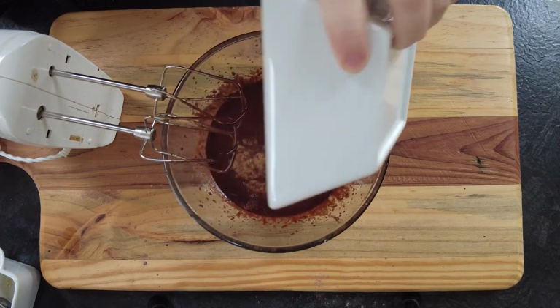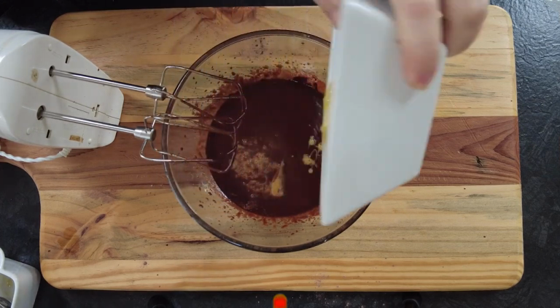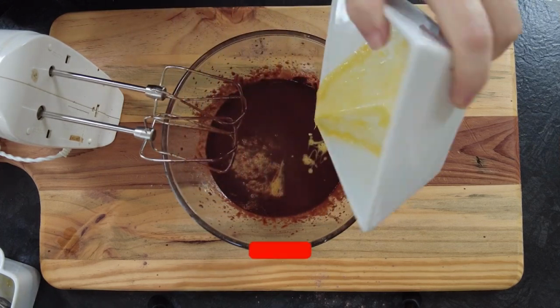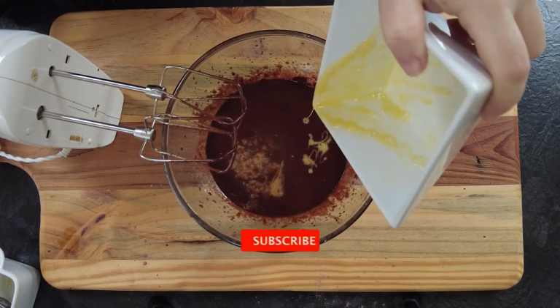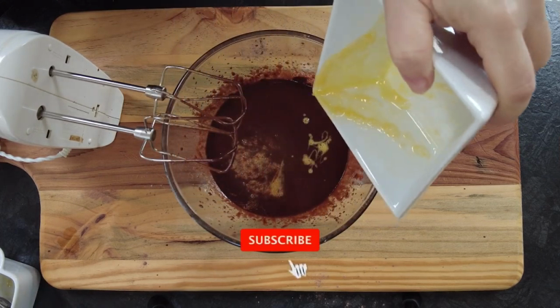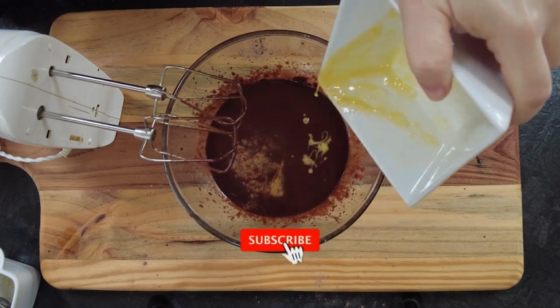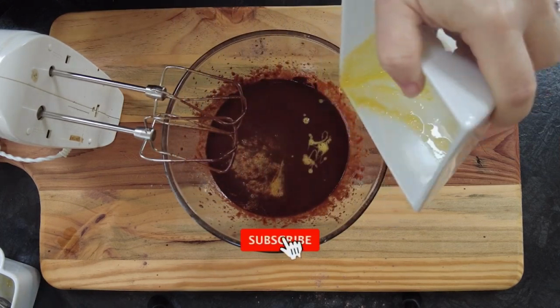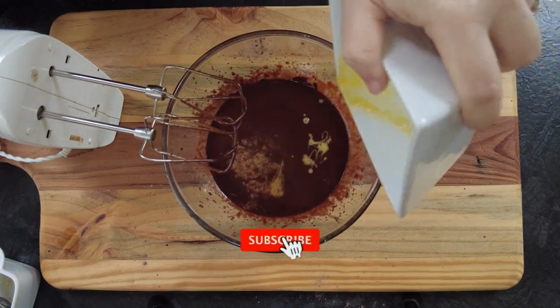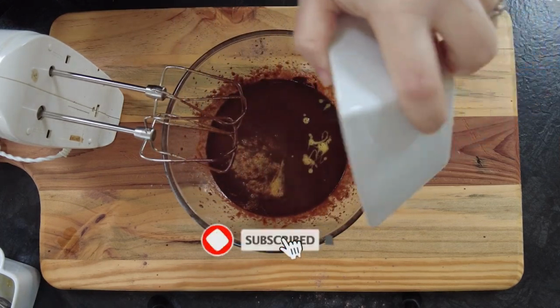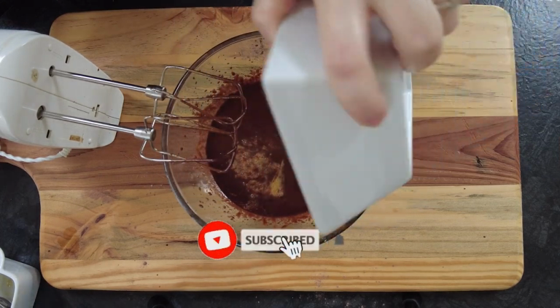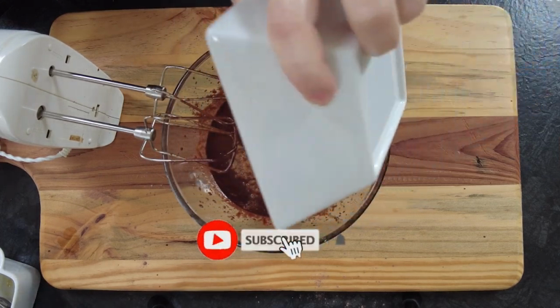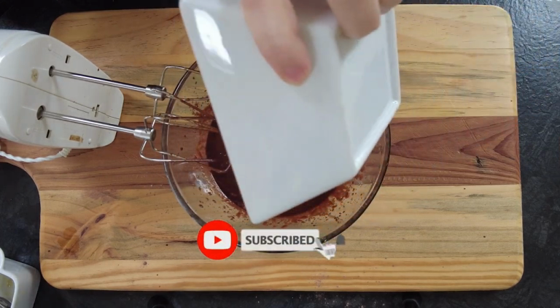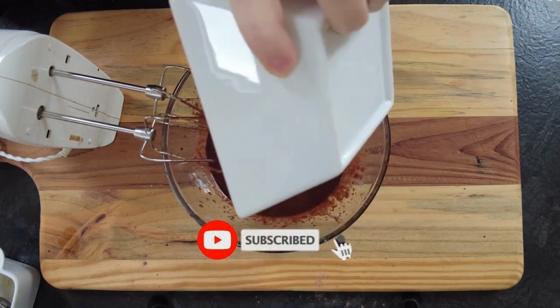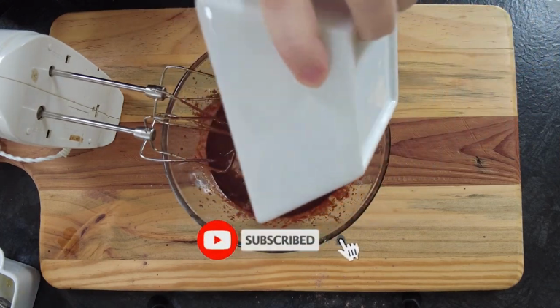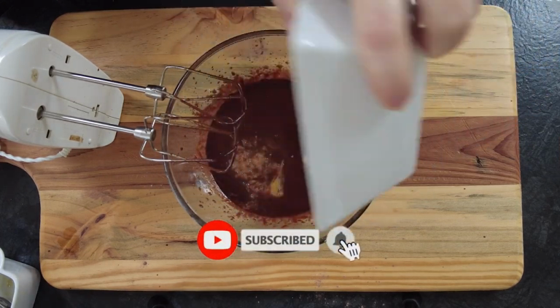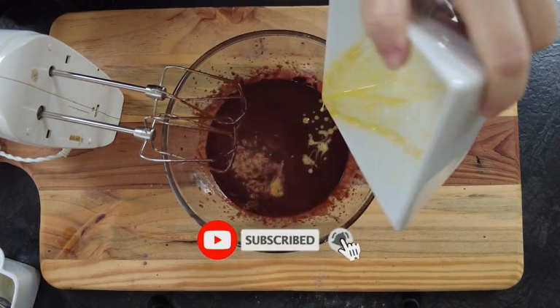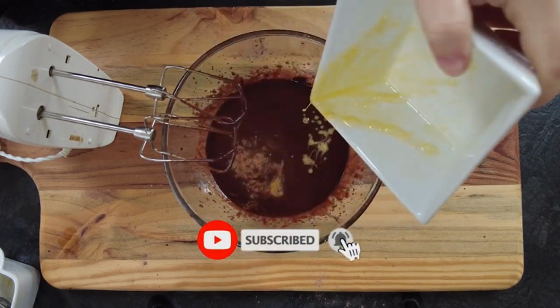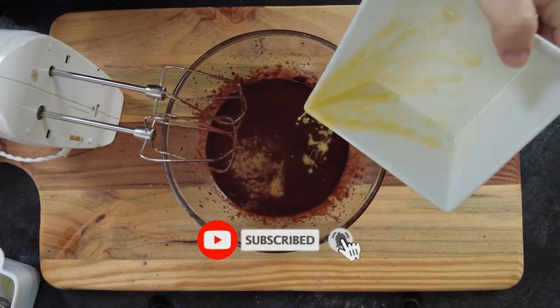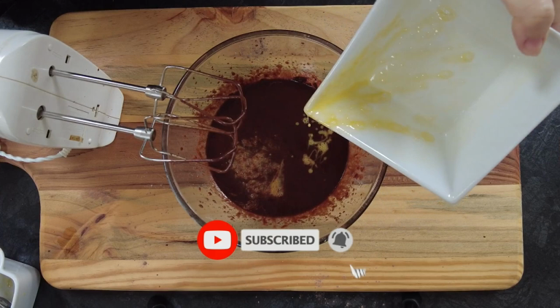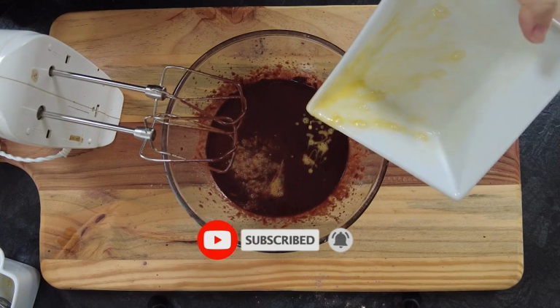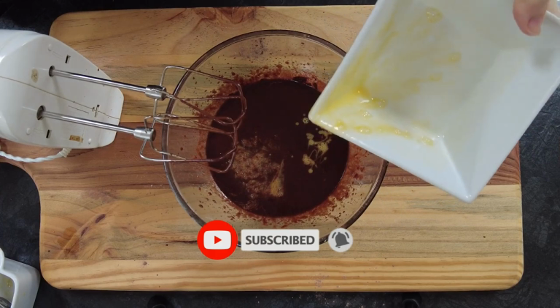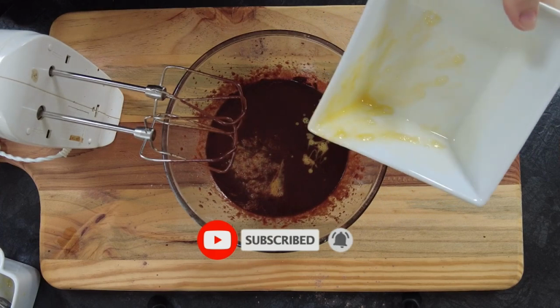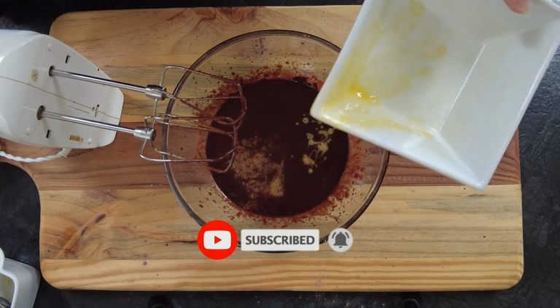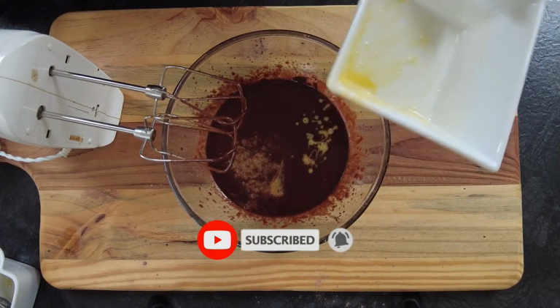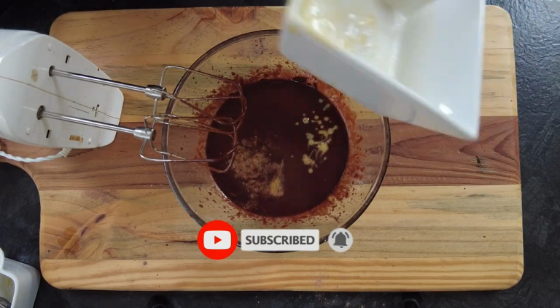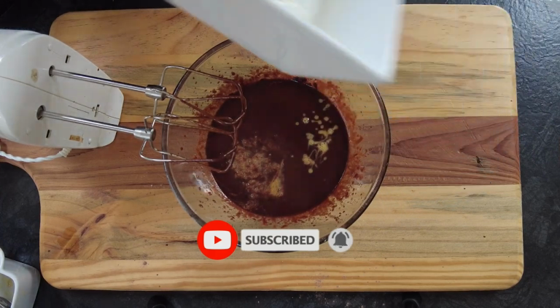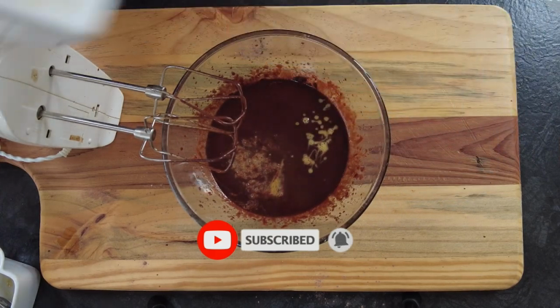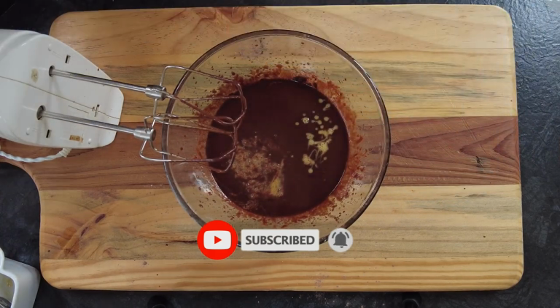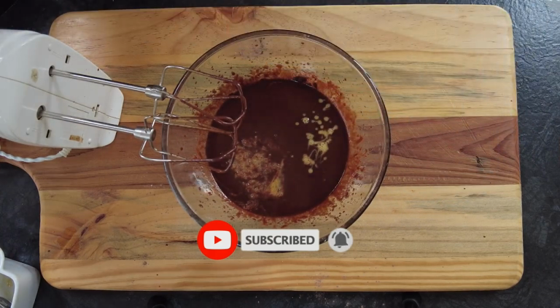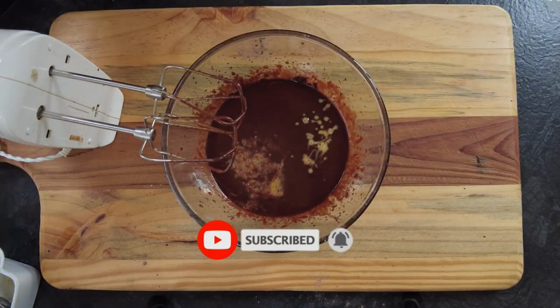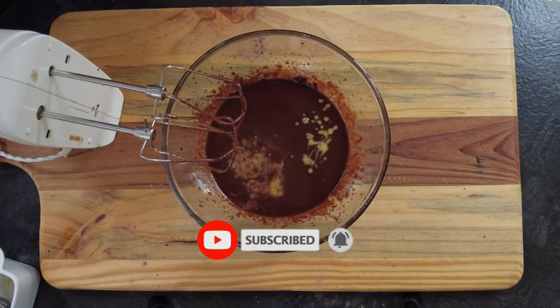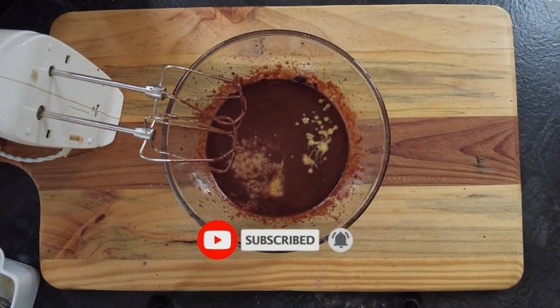Now folks, if you enjoy my videos please don't forget to hit the like button, subscribe to the channel, and watch to the end for further videos.